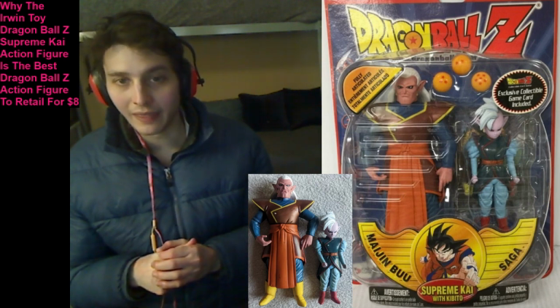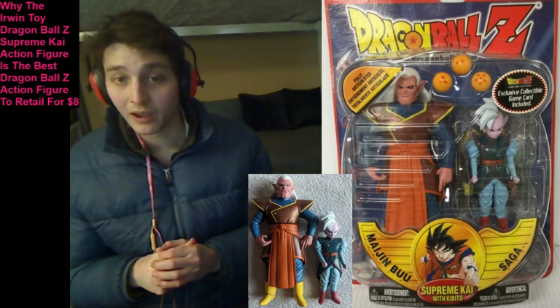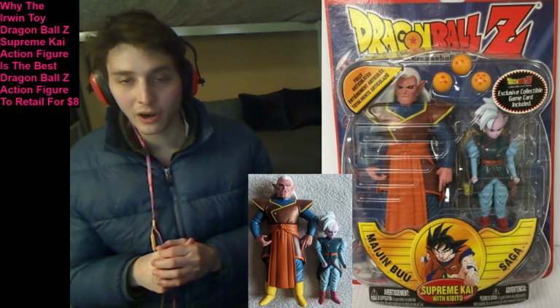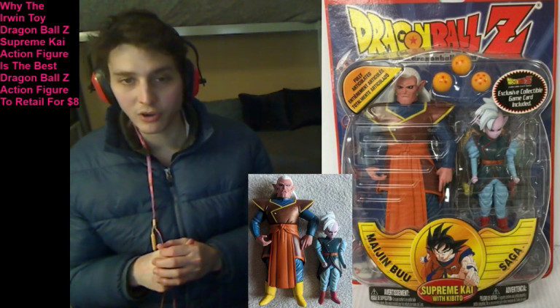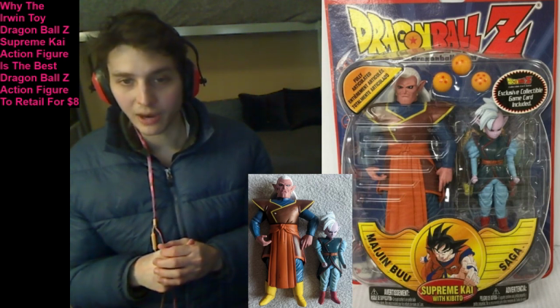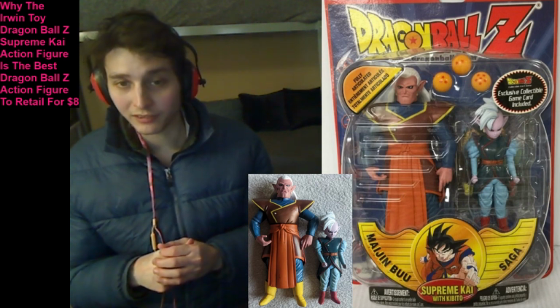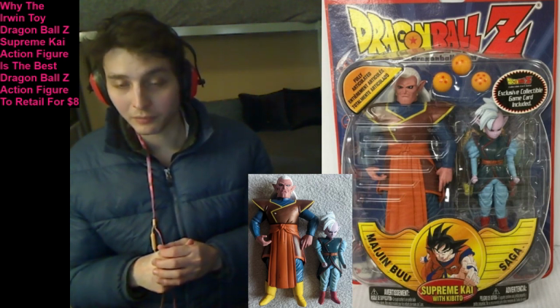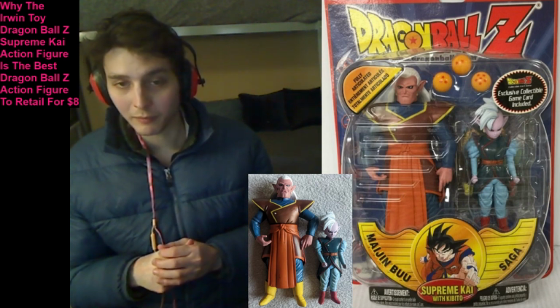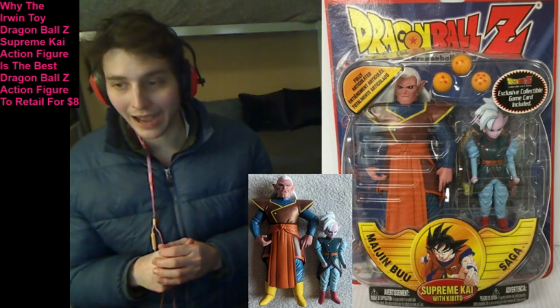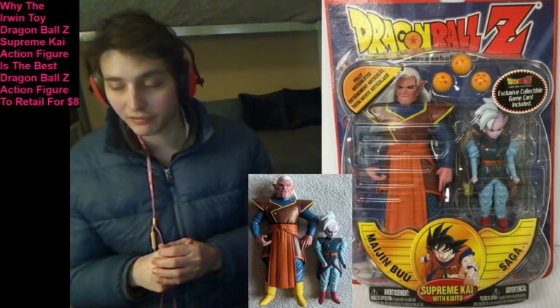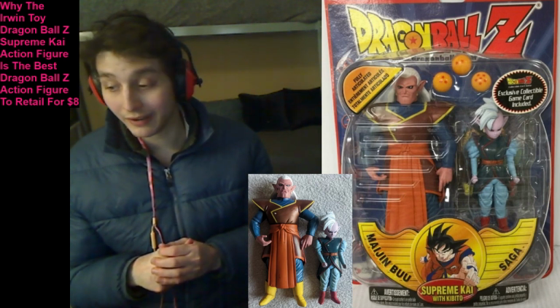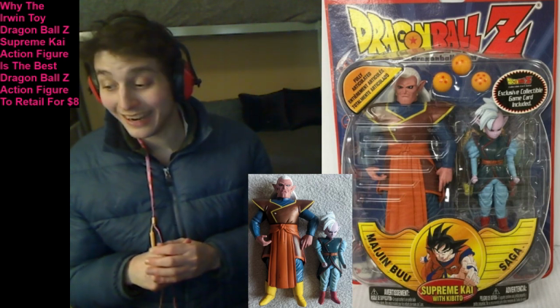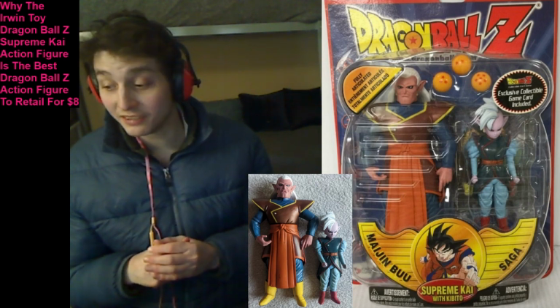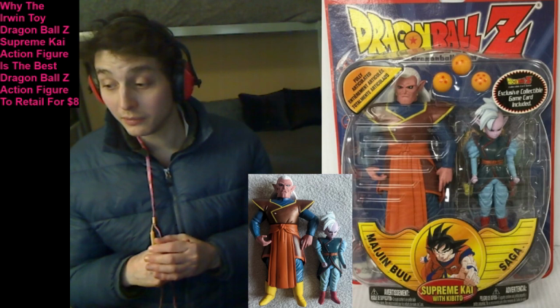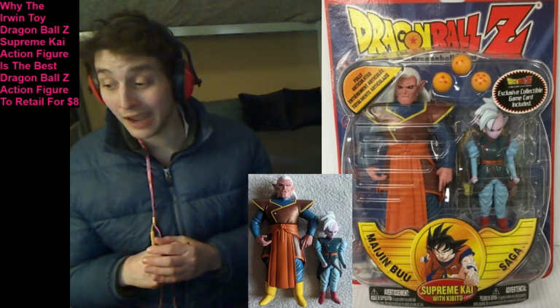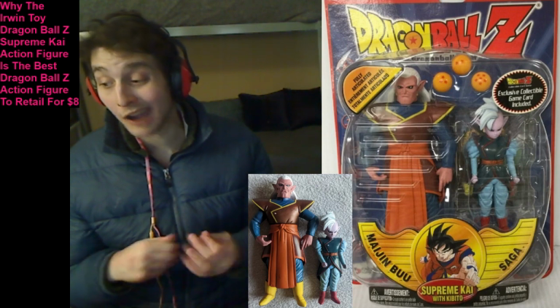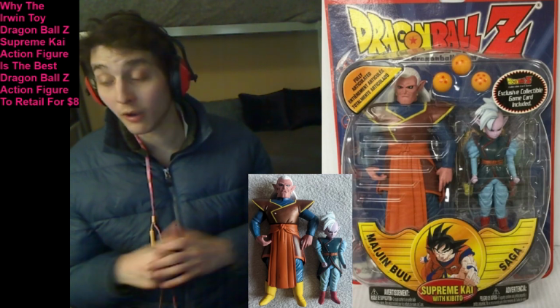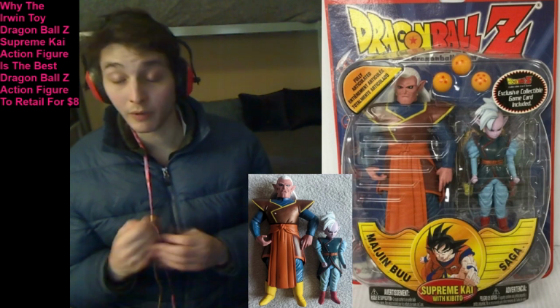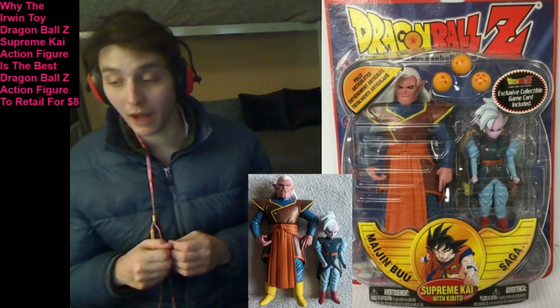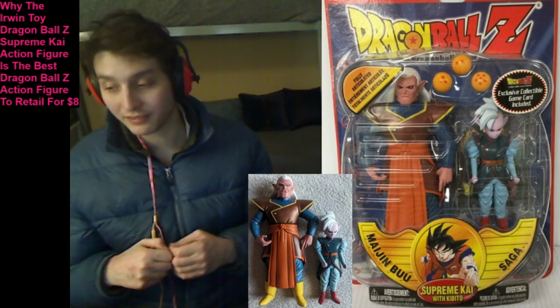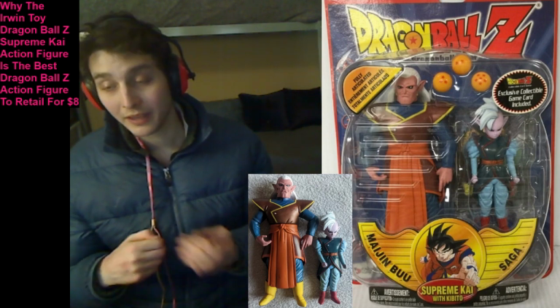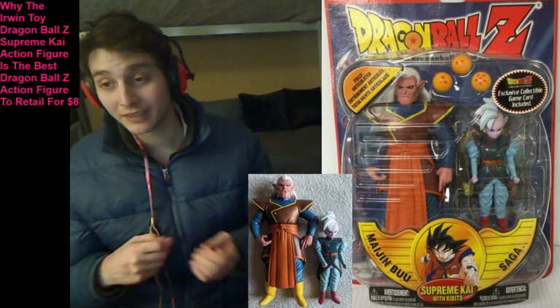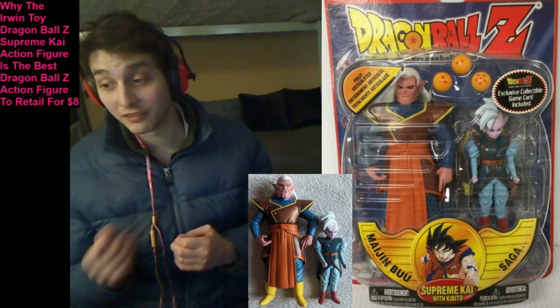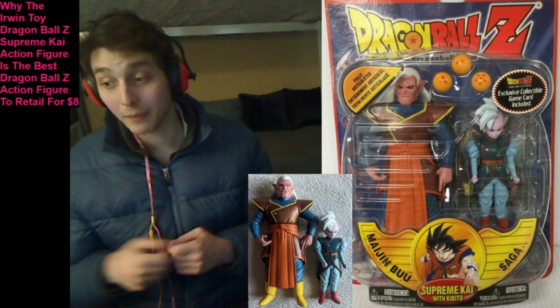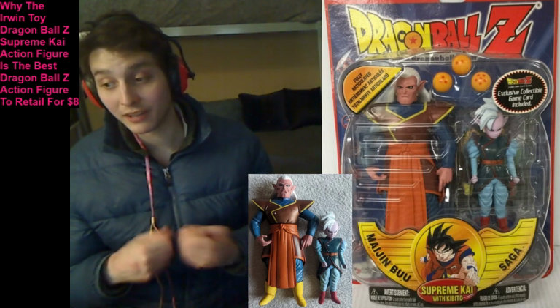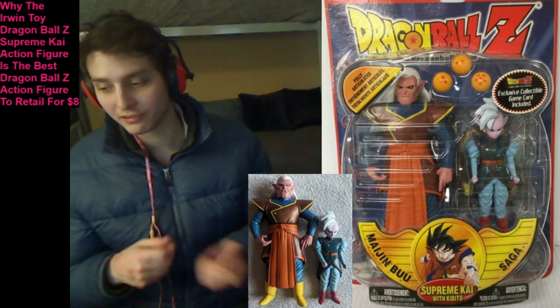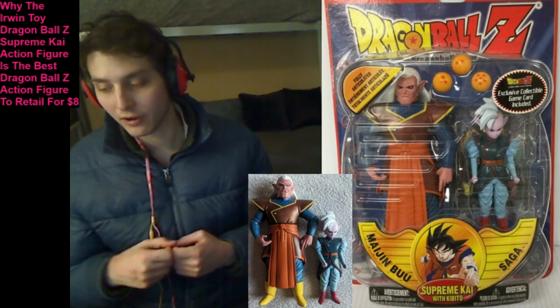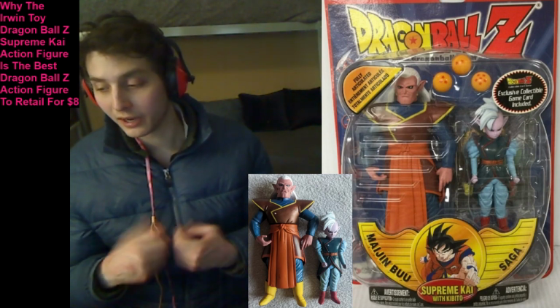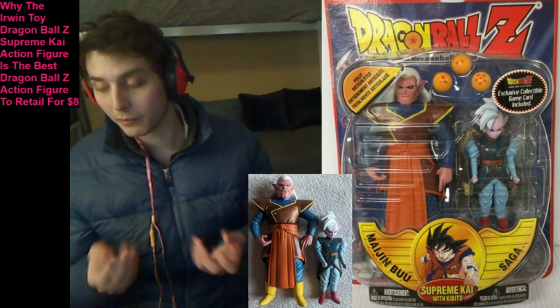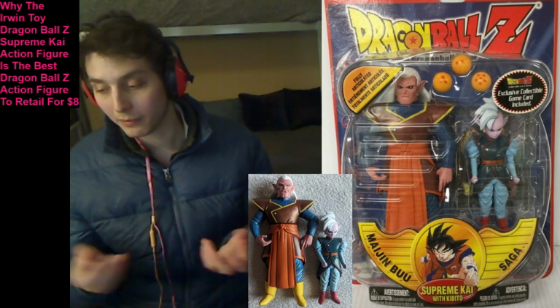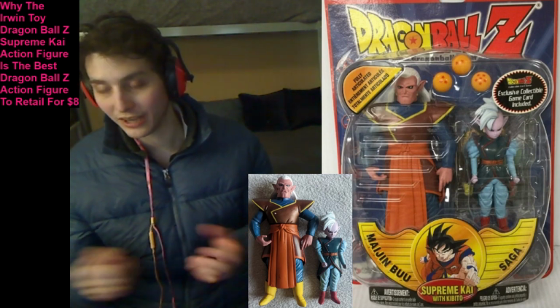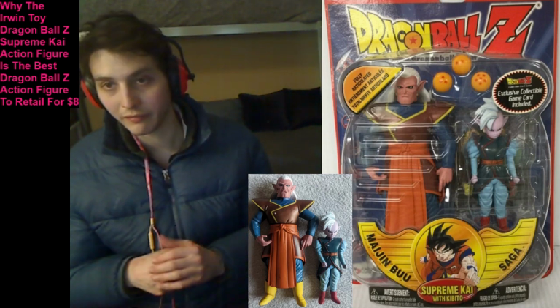Fortunately, to much of my relief, elation, and gratification, the Irwin Toy Dragon Ball Z Supreme Kai action figure is deemed to be a high-quality, robust, stellar, stupendous, extraordinary, remarkable action figure.